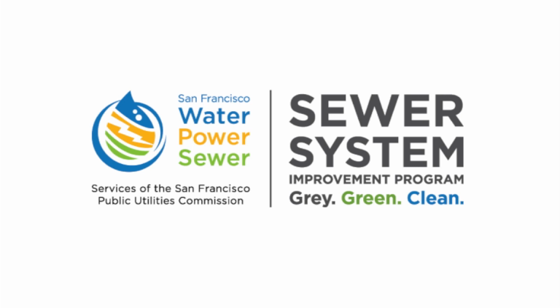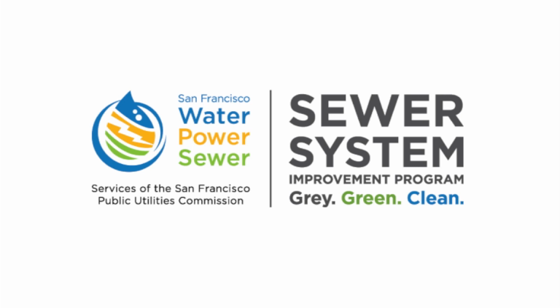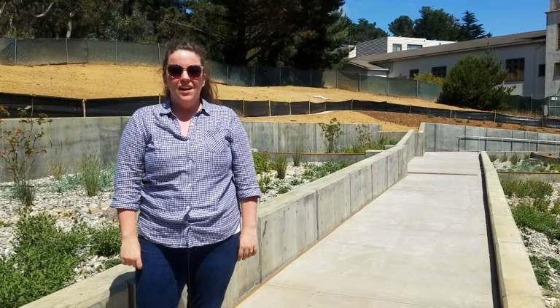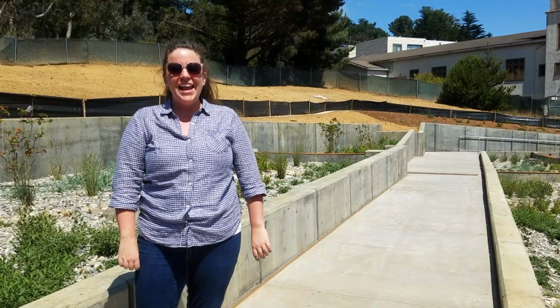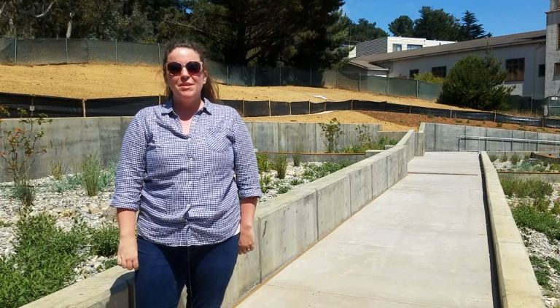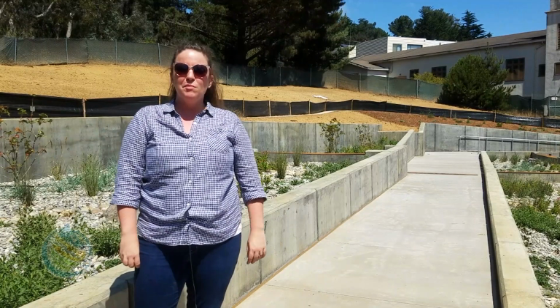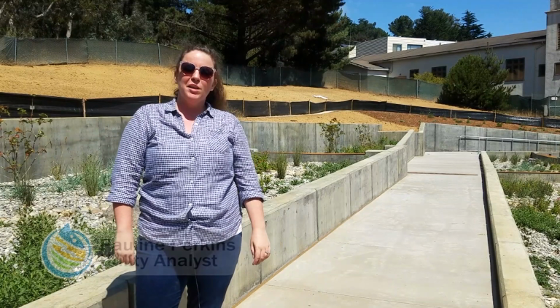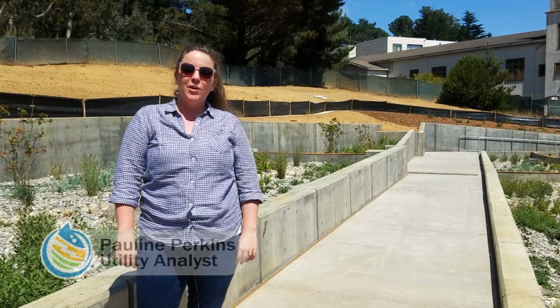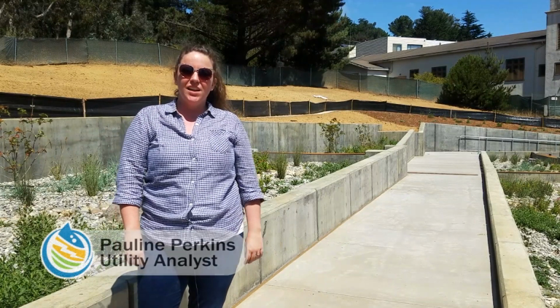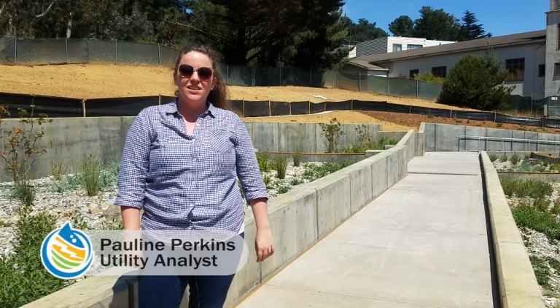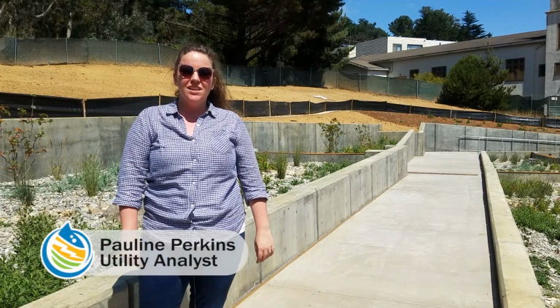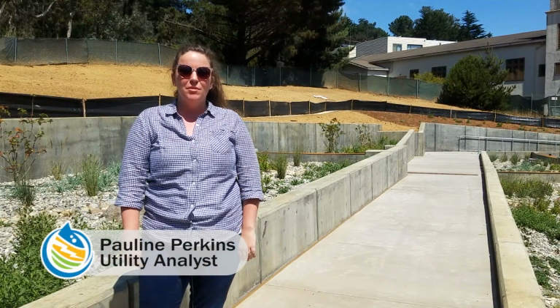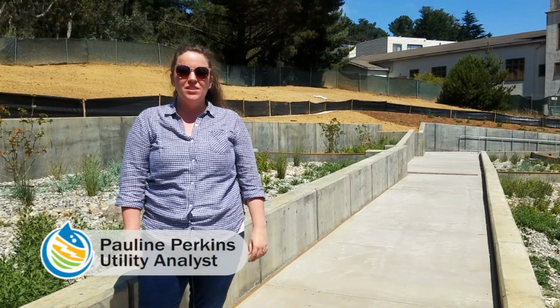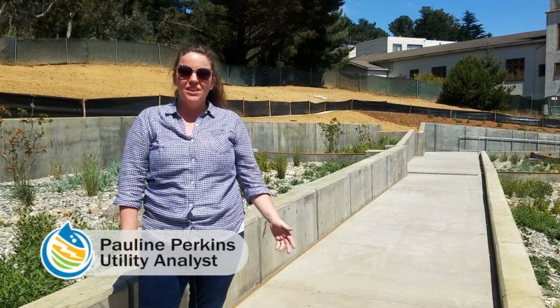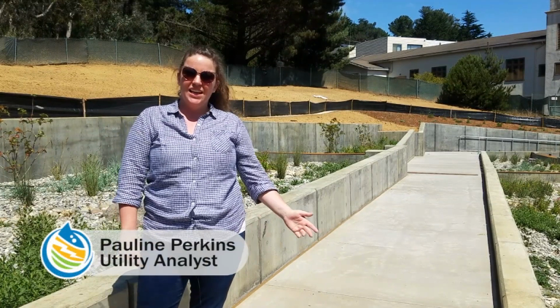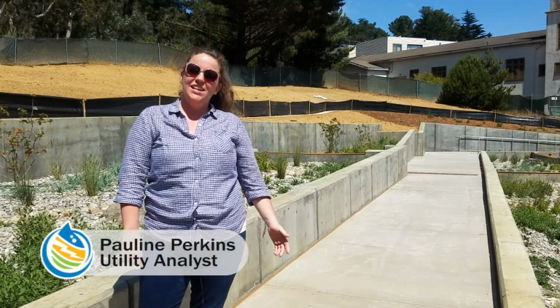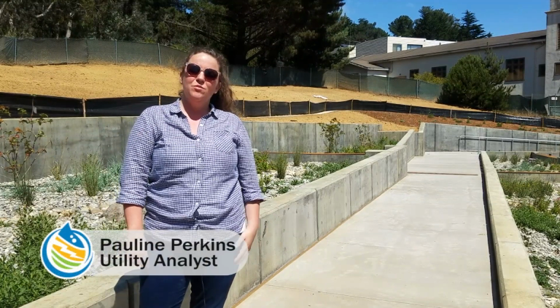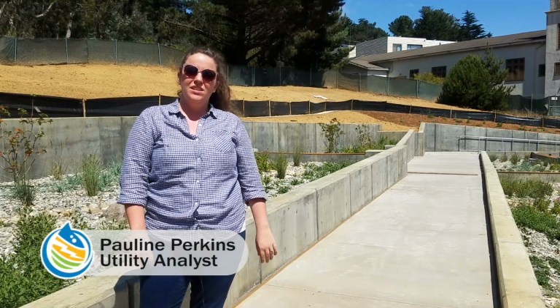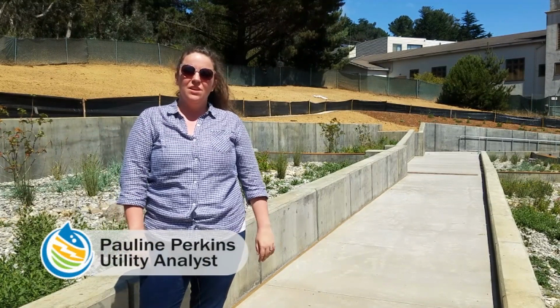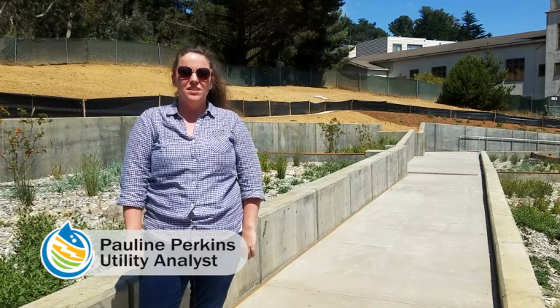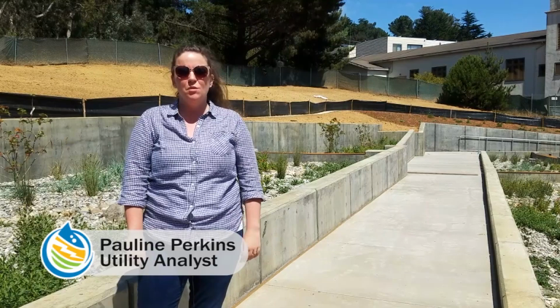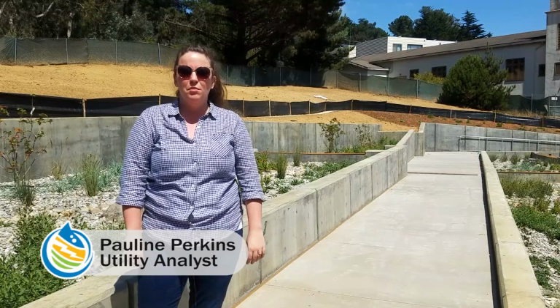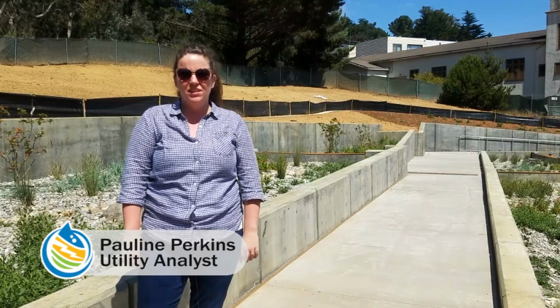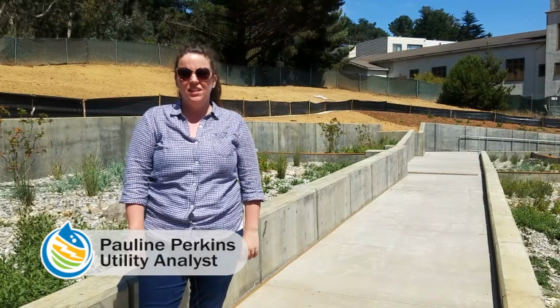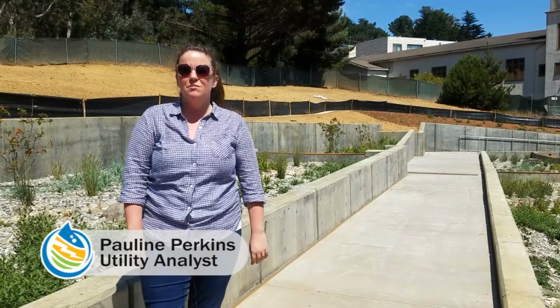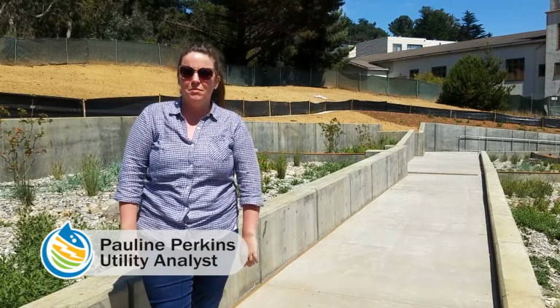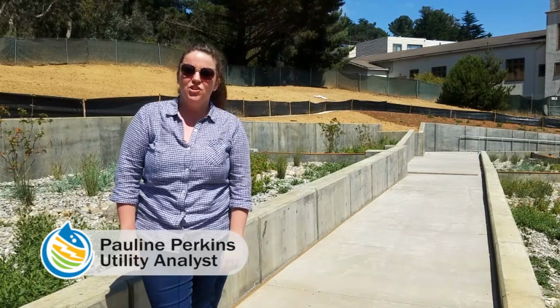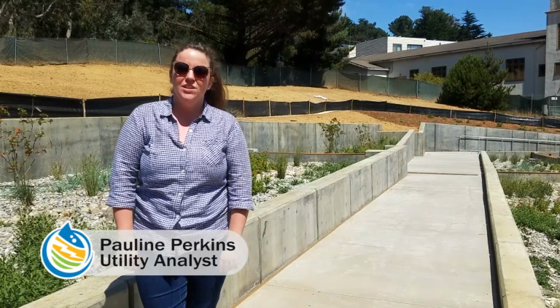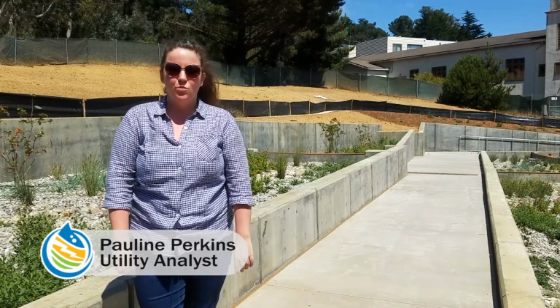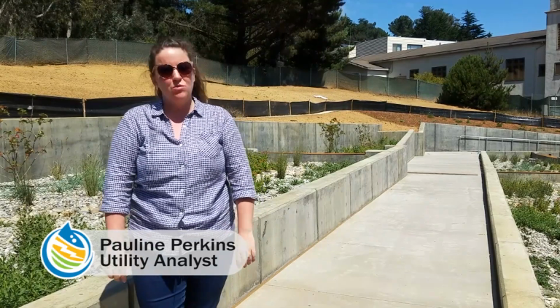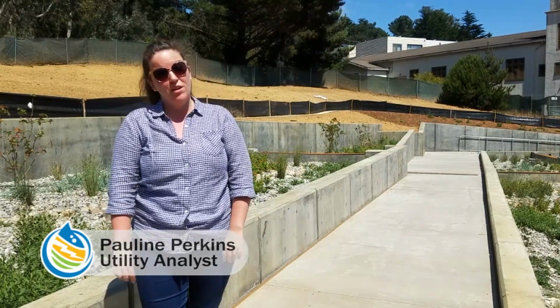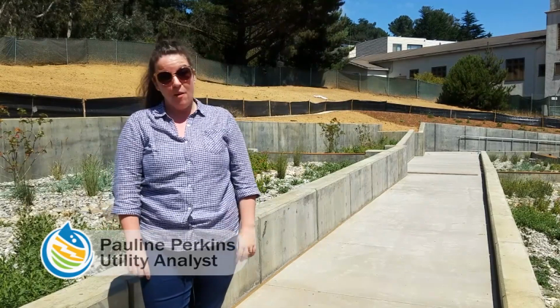Hey, my name is Polly Perkins. I'm a utility analyst with the San Francisco Public Utilities Commission's Wastewater Department.